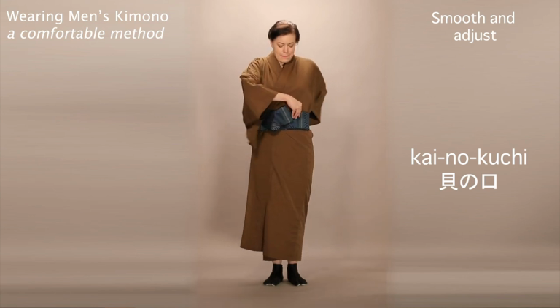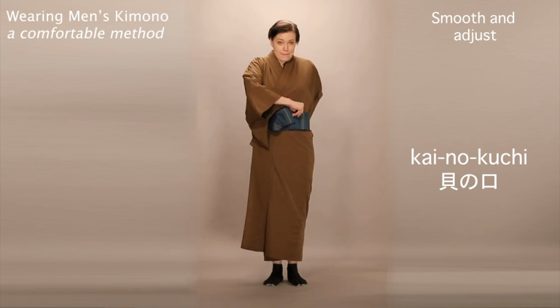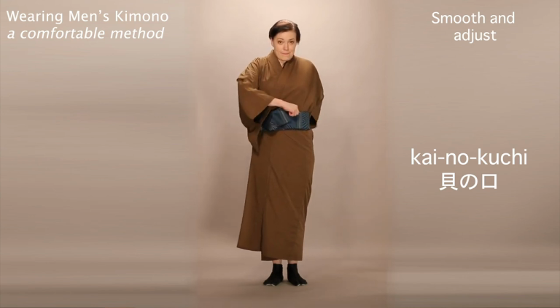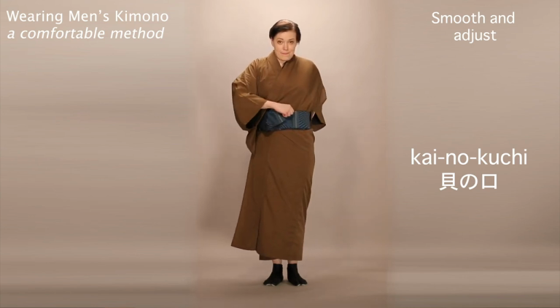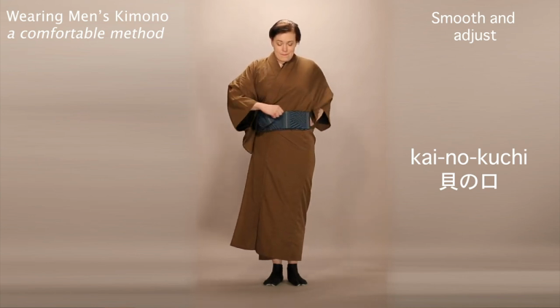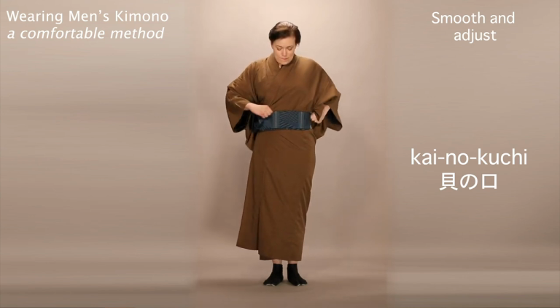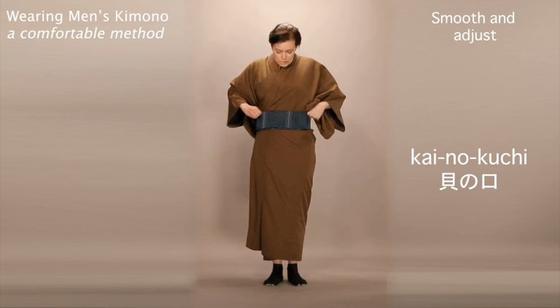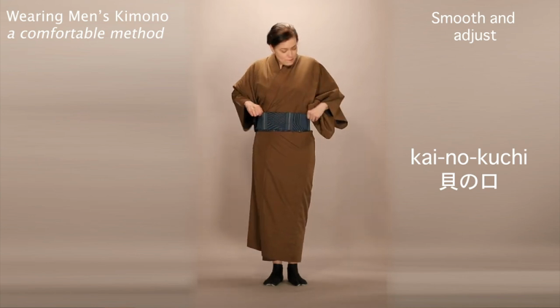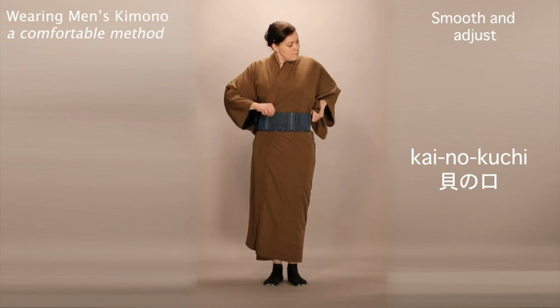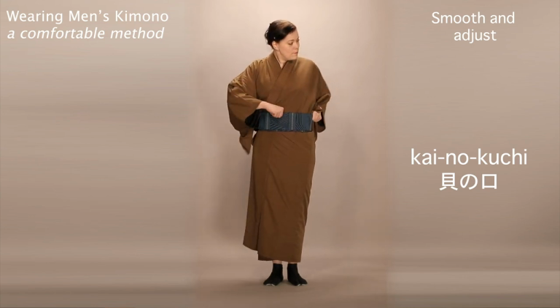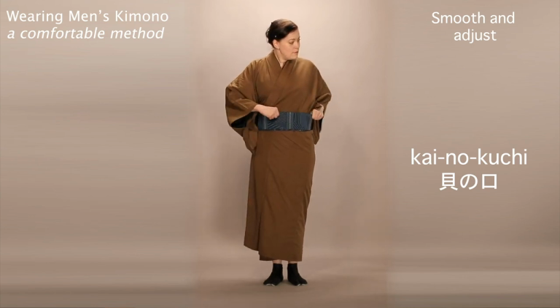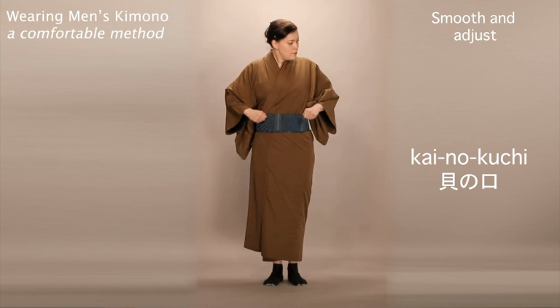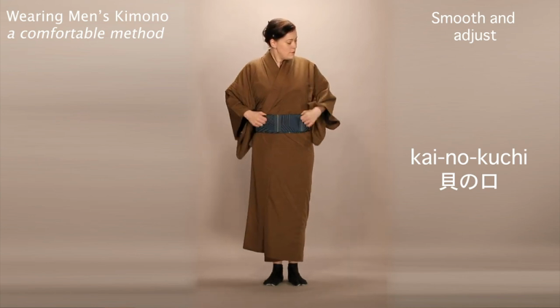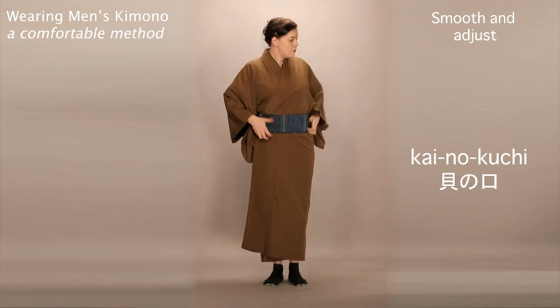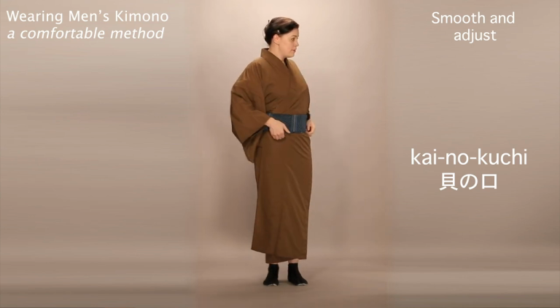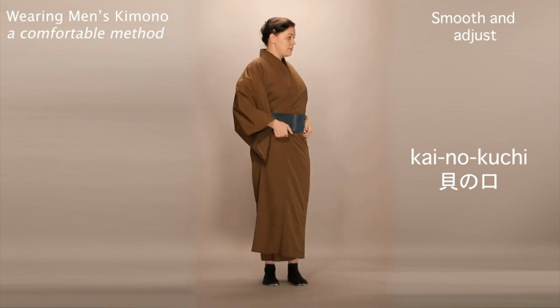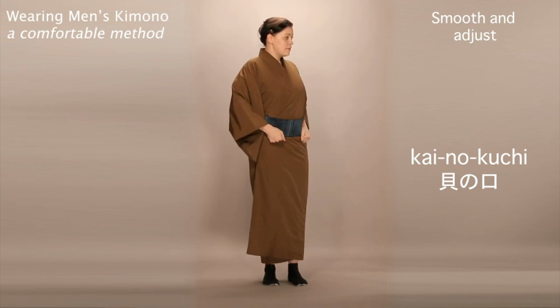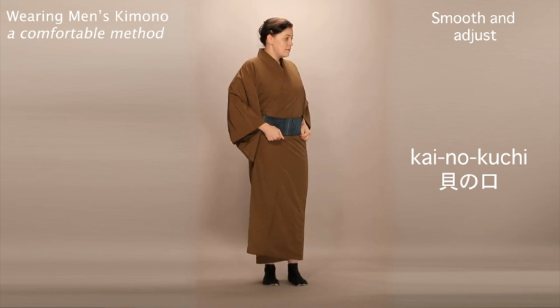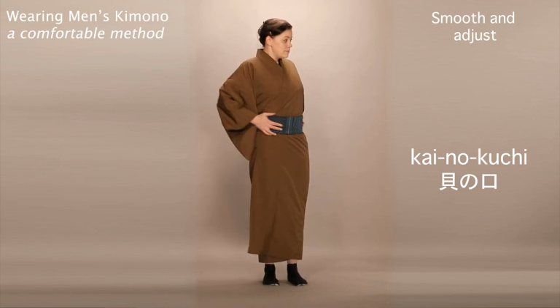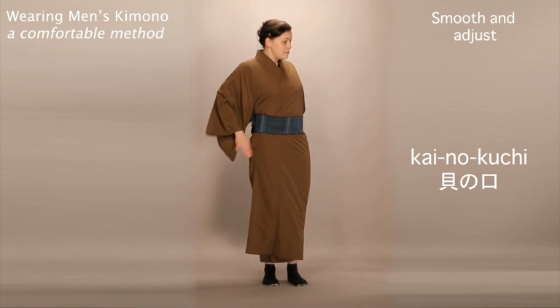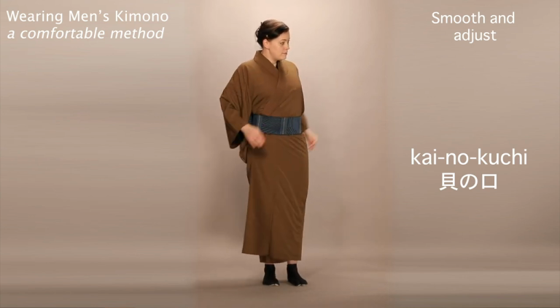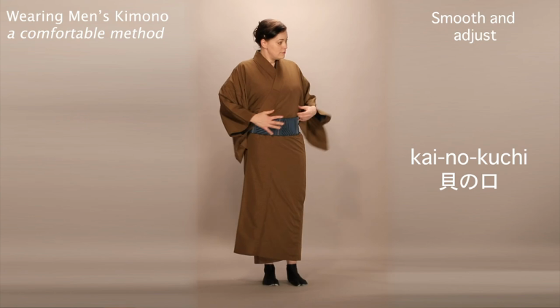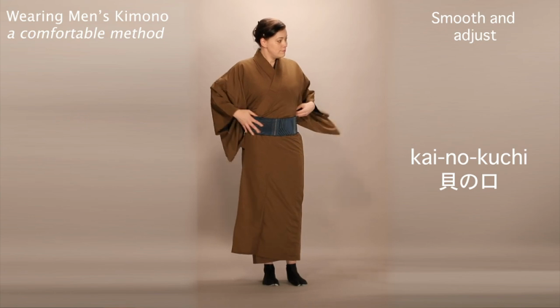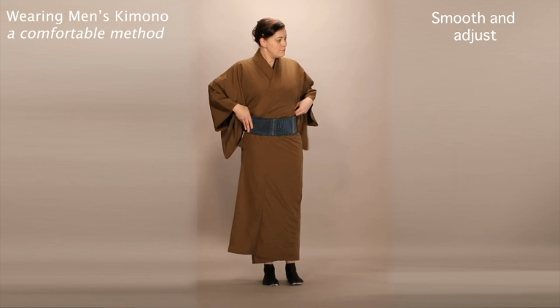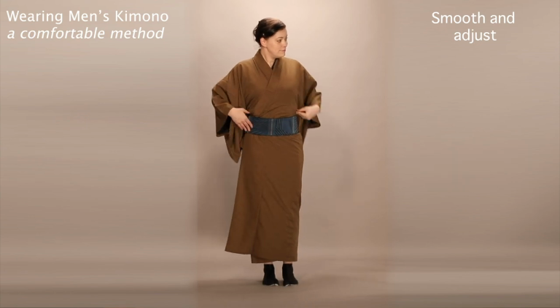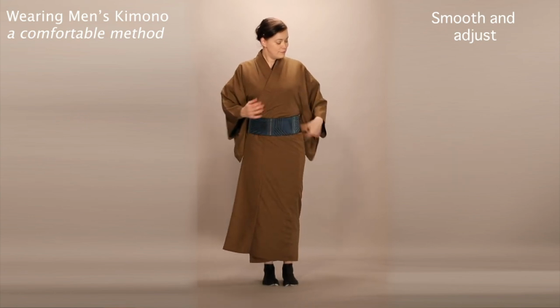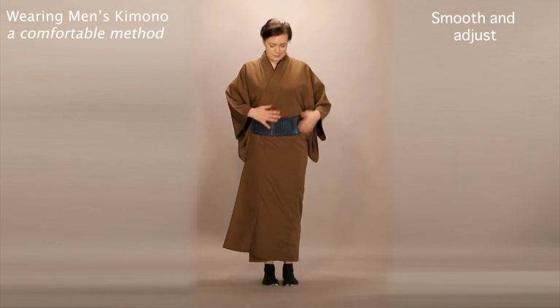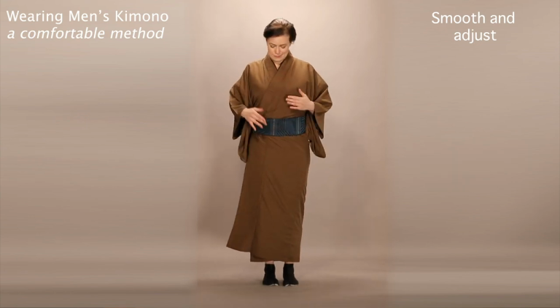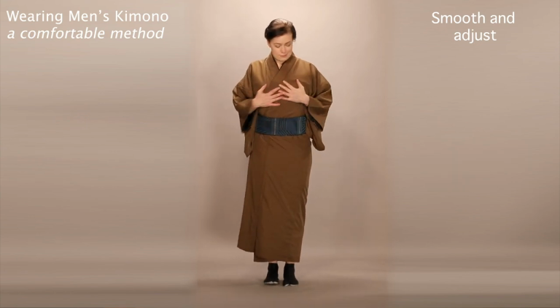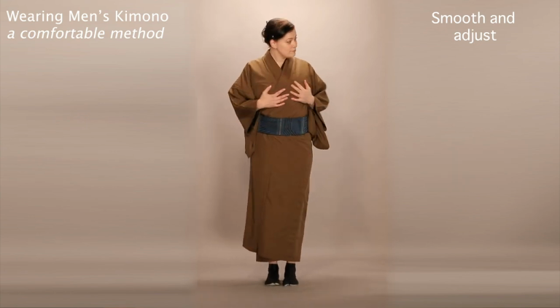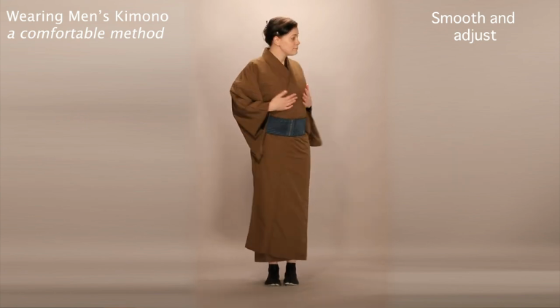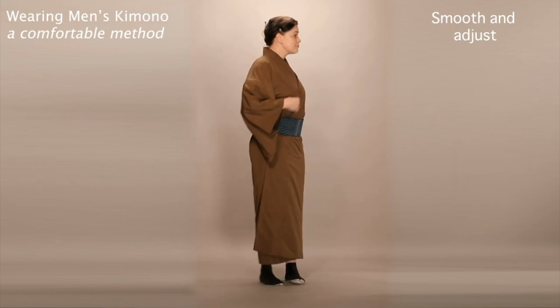Finally, swing your obi around to the right so that the kainokuchi is in the back, and smooth out any wrinkles.